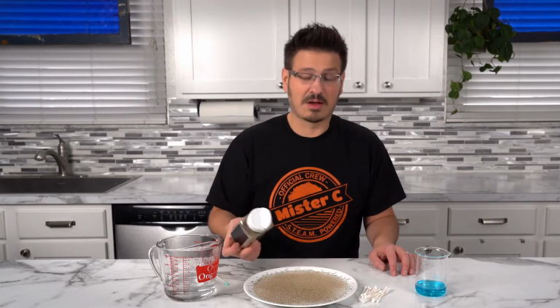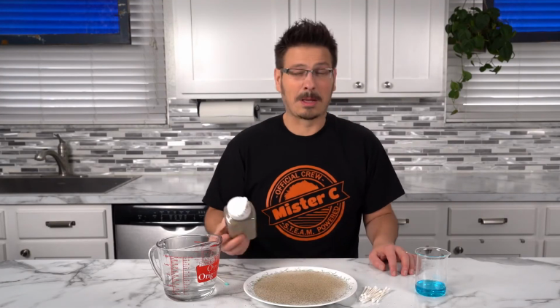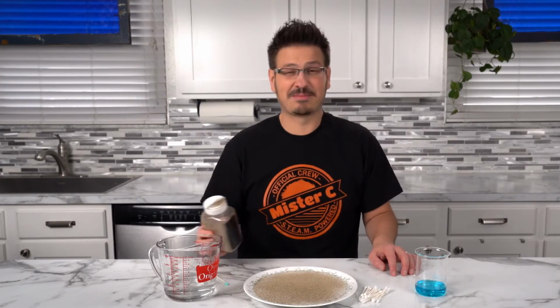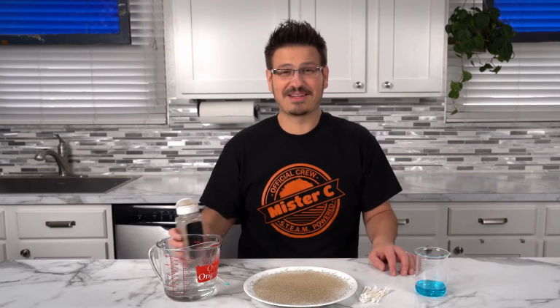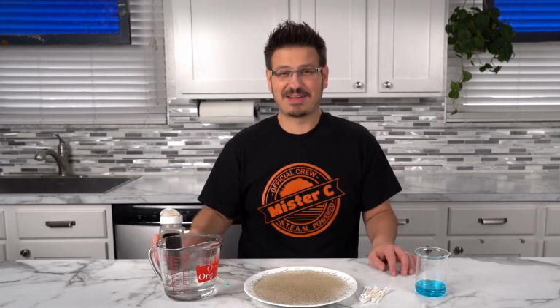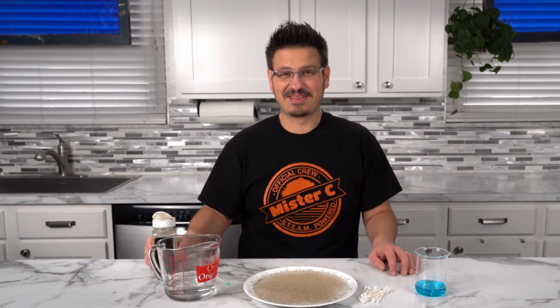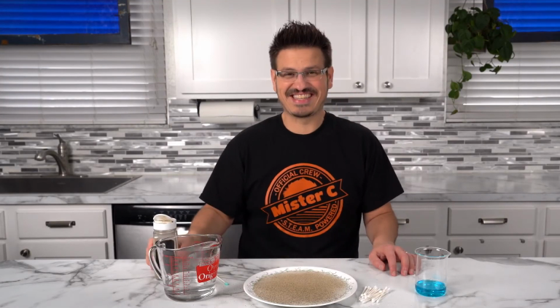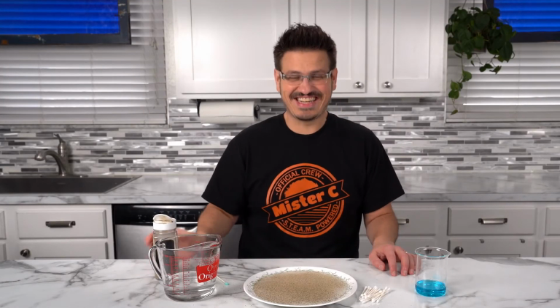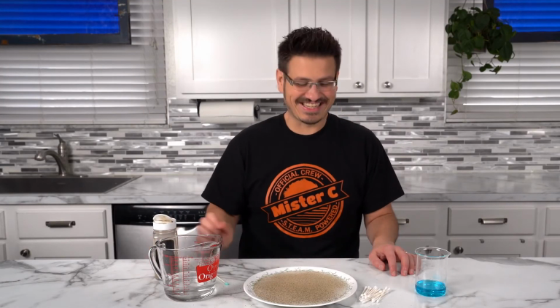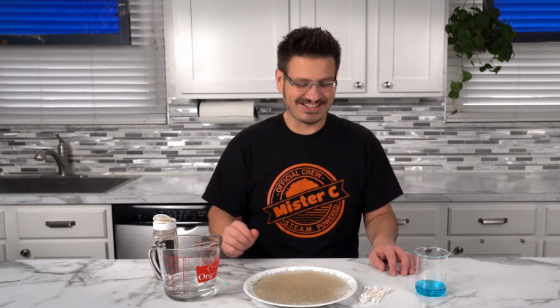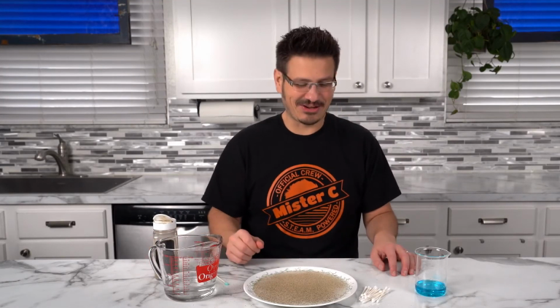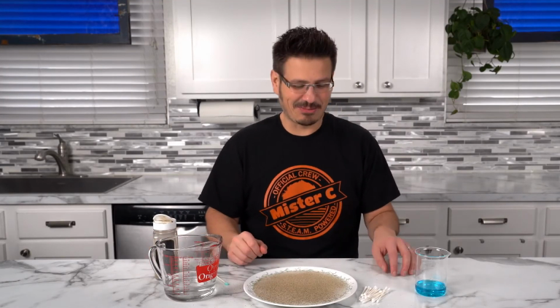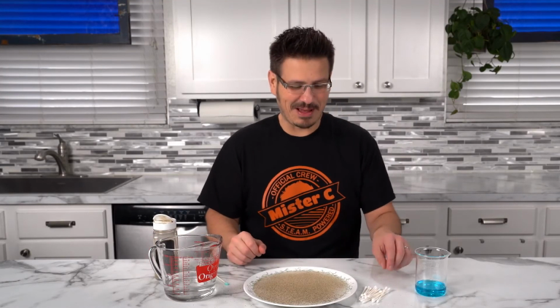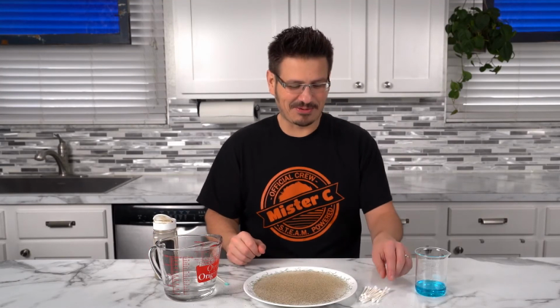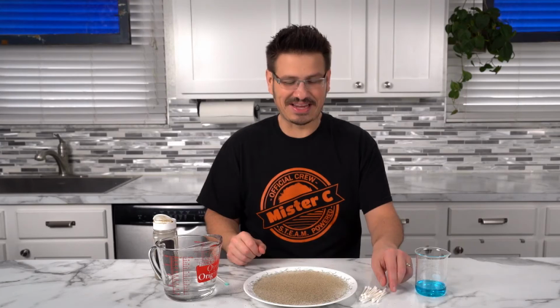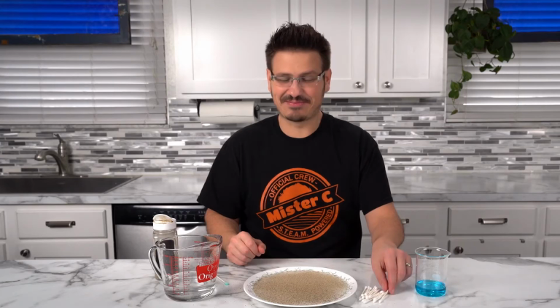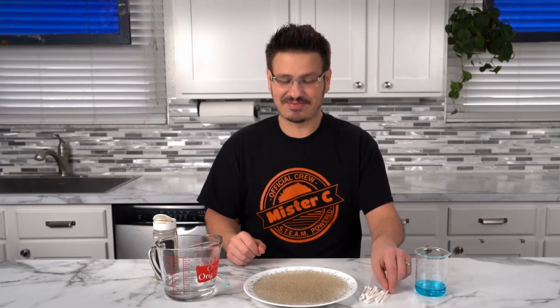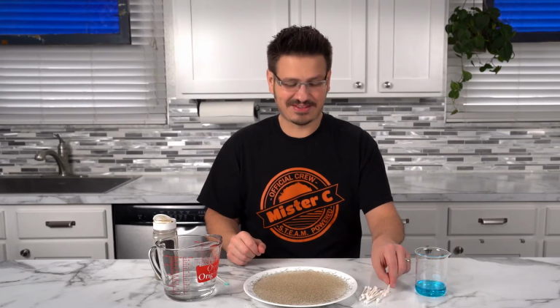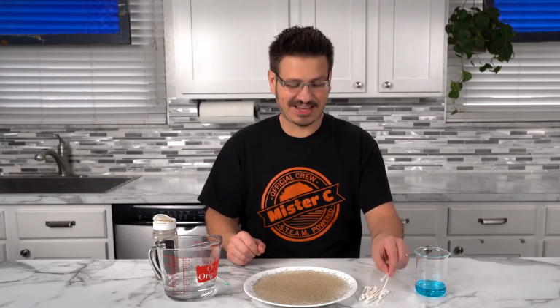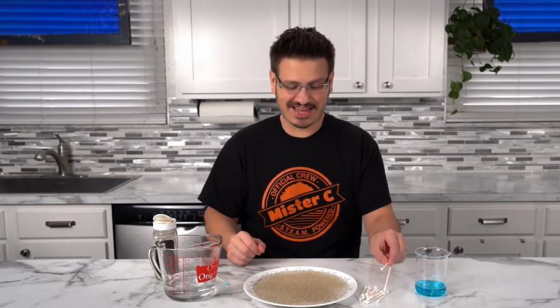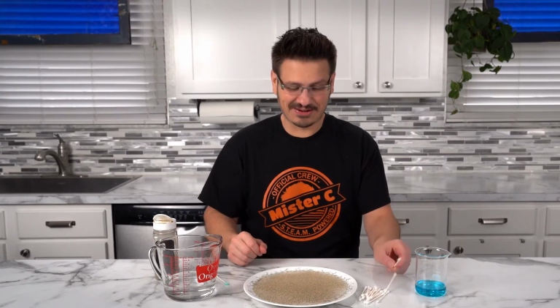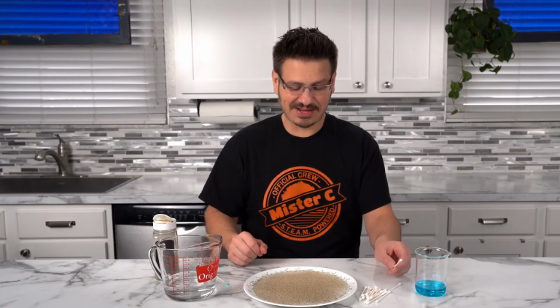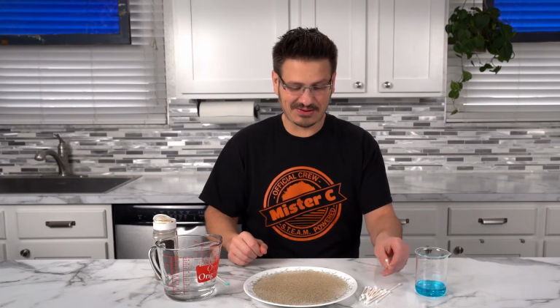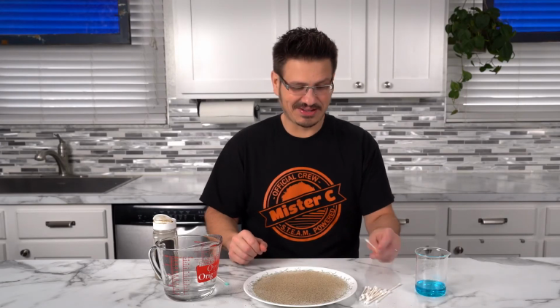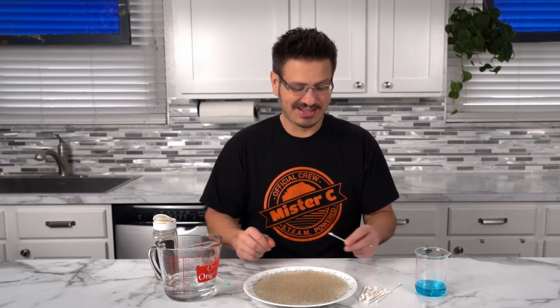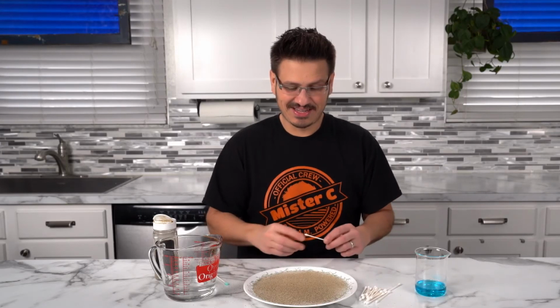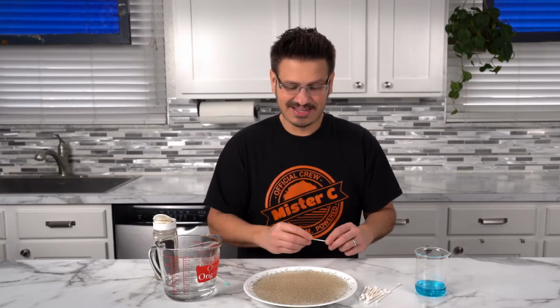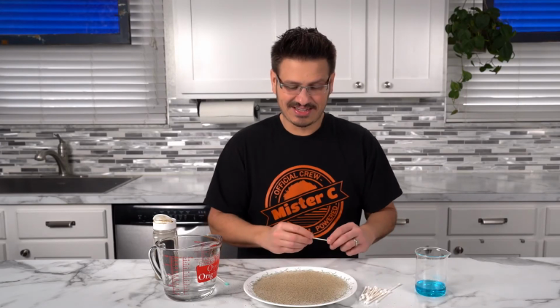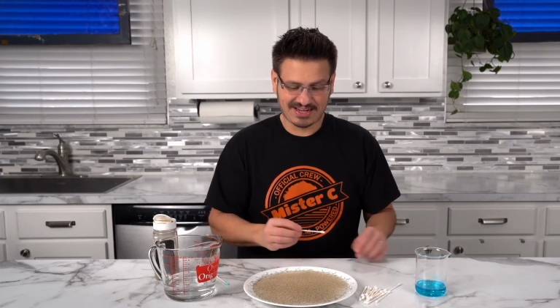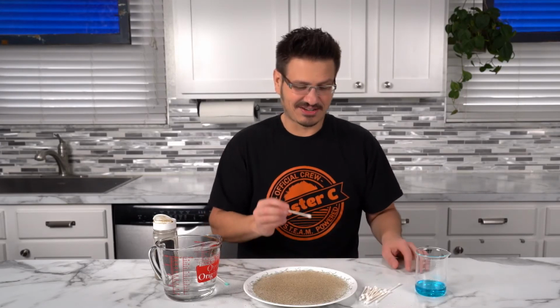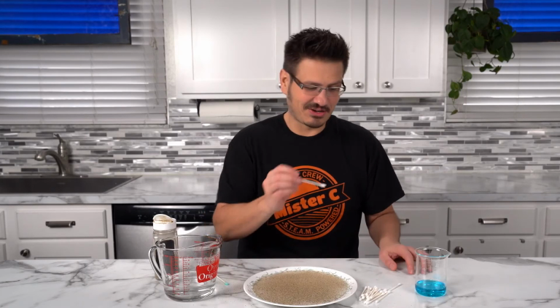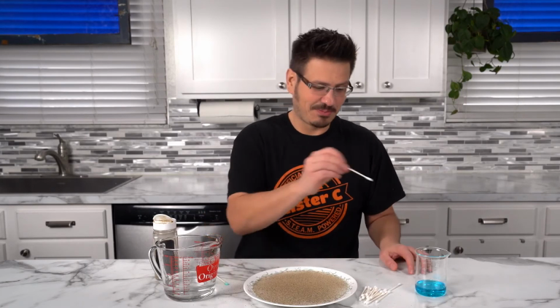Oh, it's about to make me sneeze. It's so peppery. Okay, here we go. Take our soap.